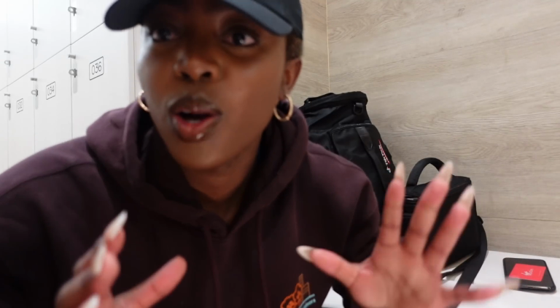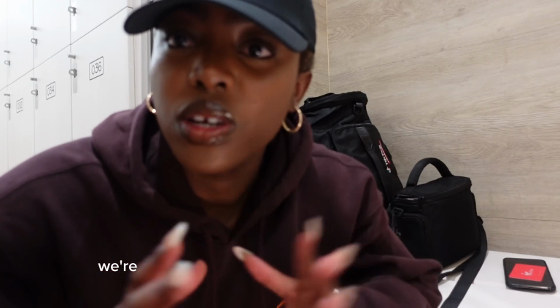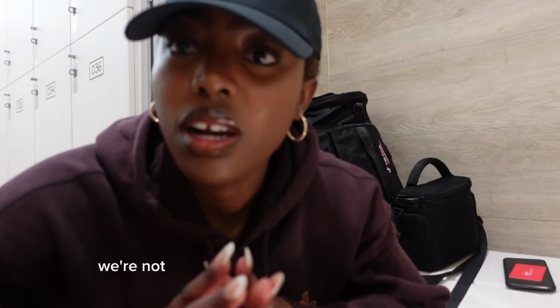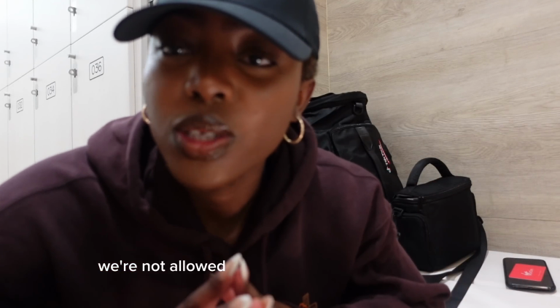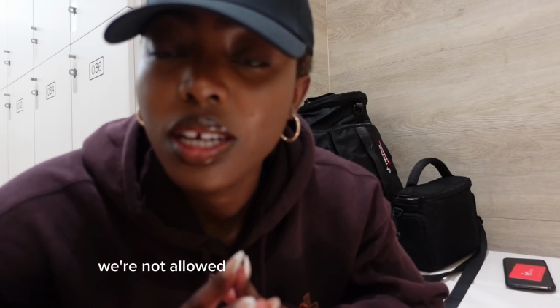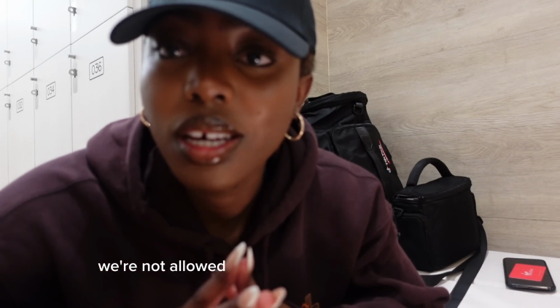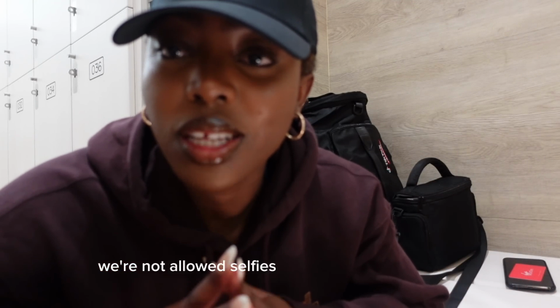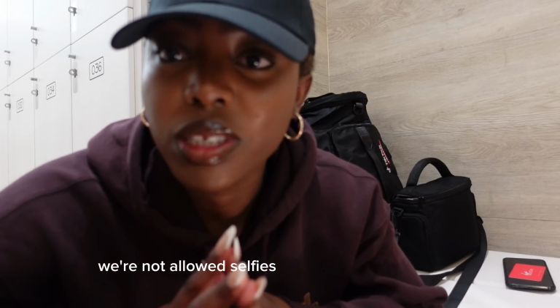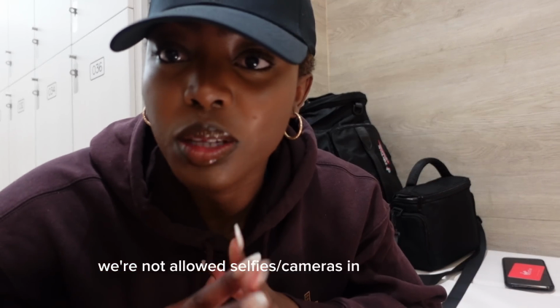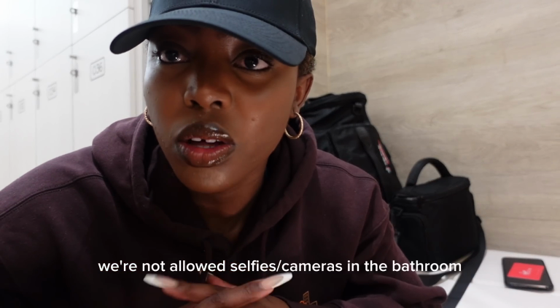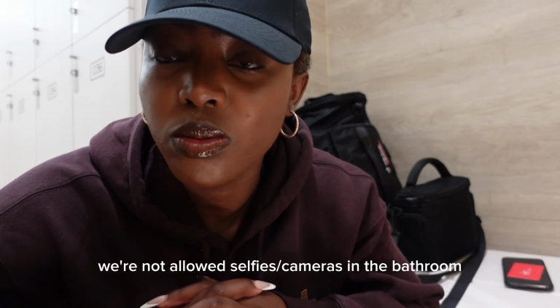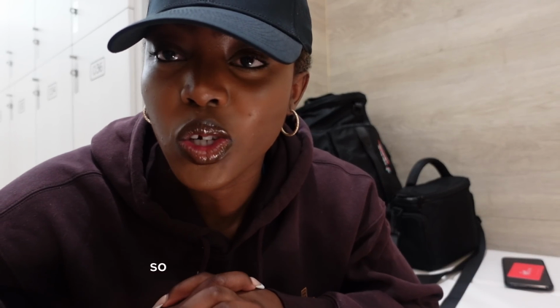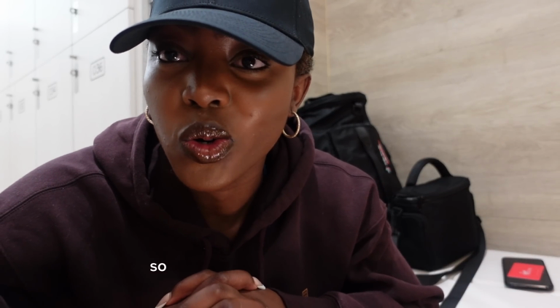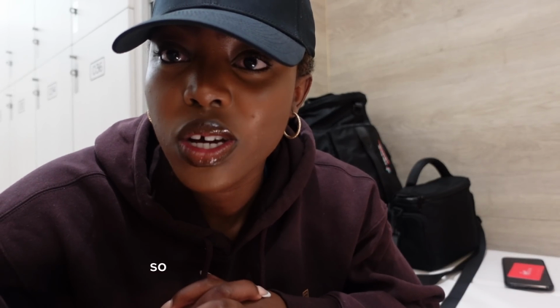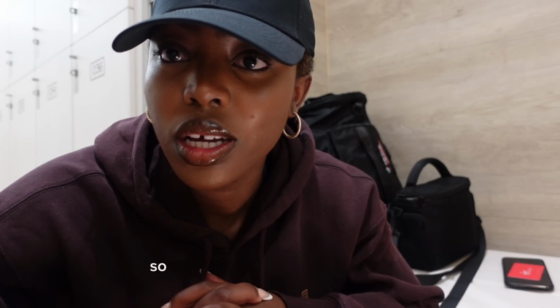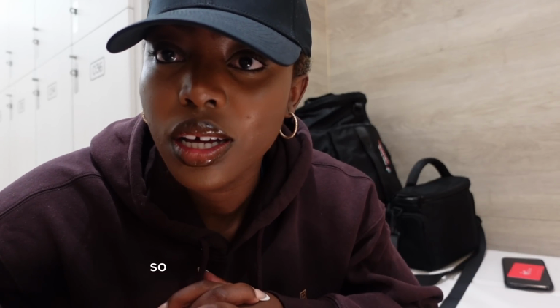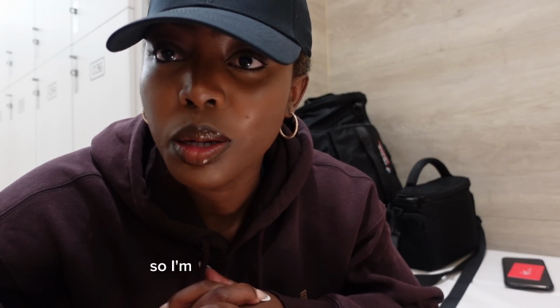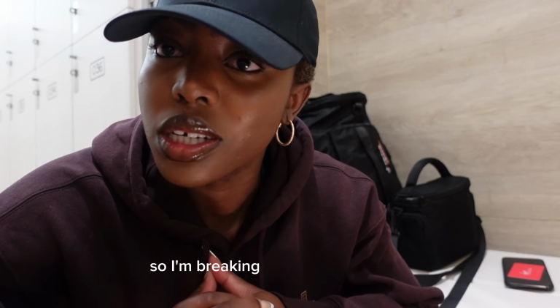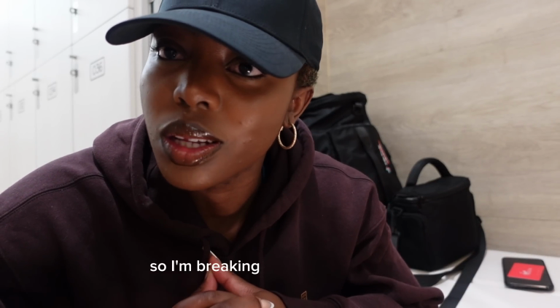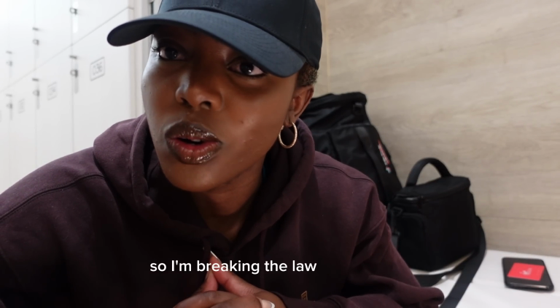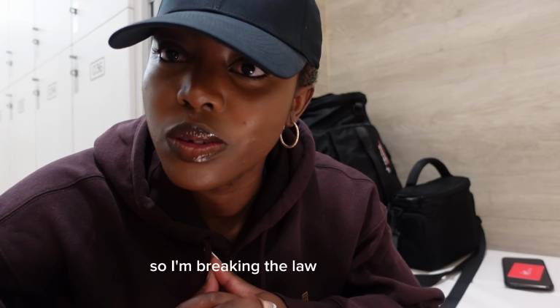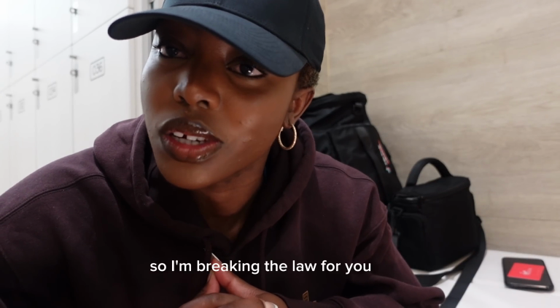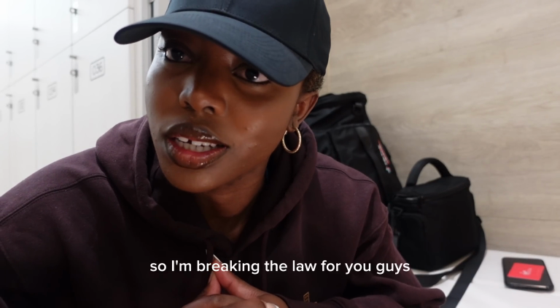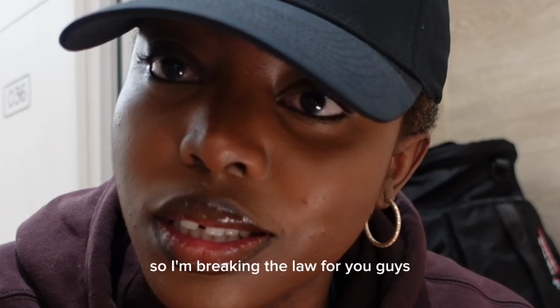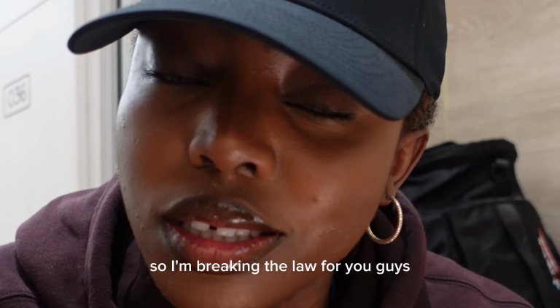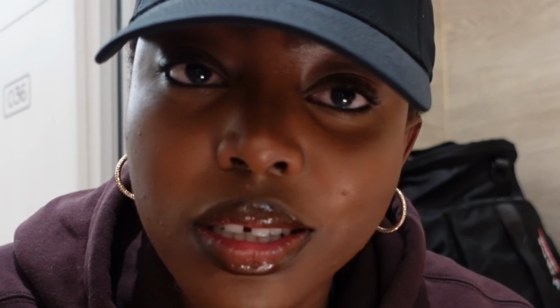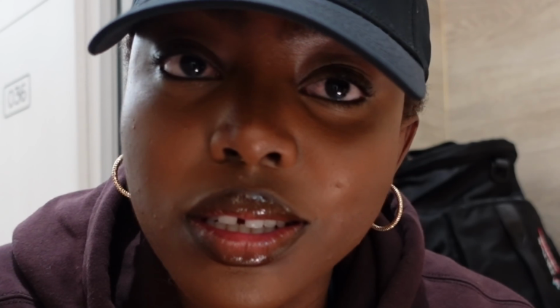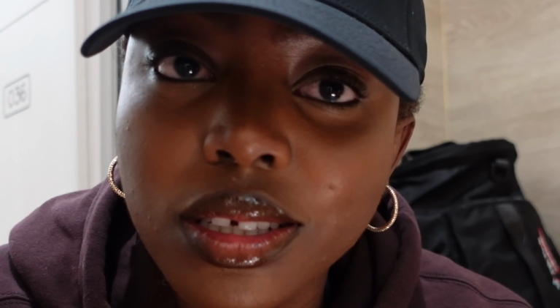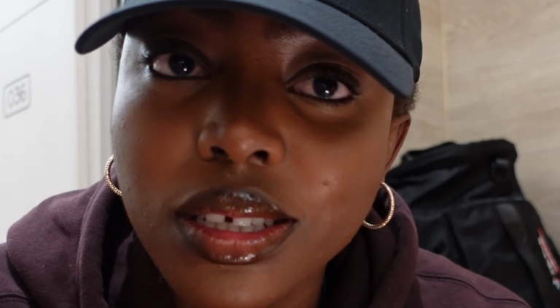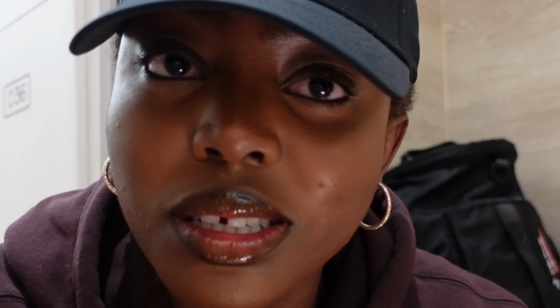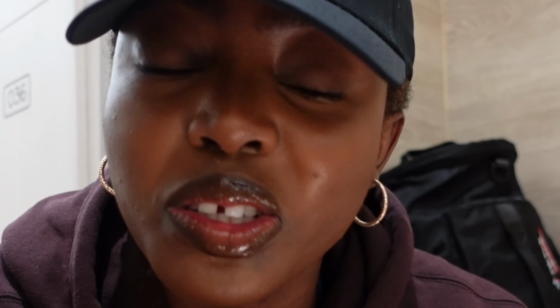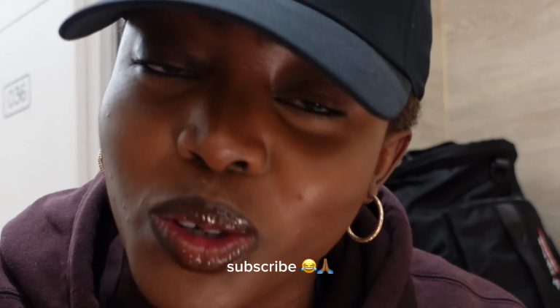I'm not allowed selfies in the bathroom, so I'm breaking the rule for you guys. Subscribe.